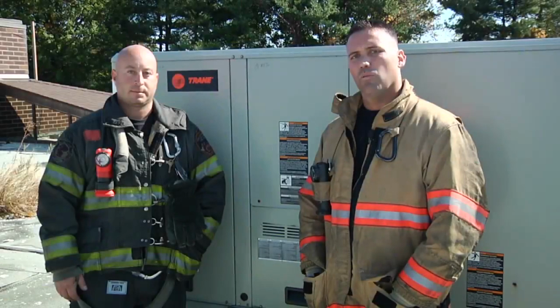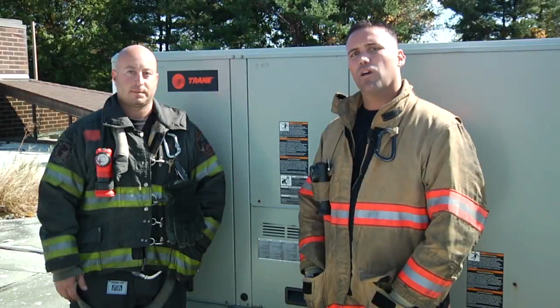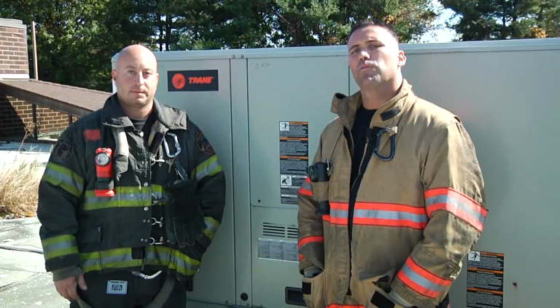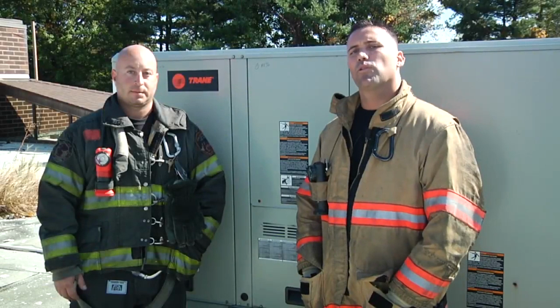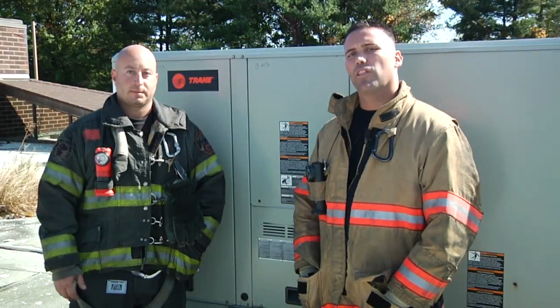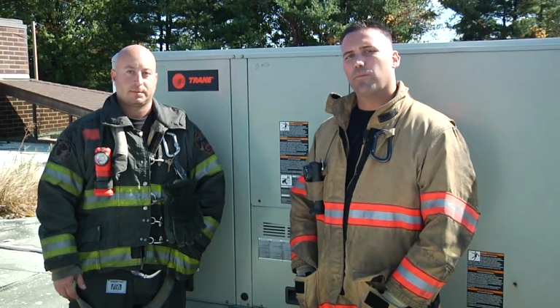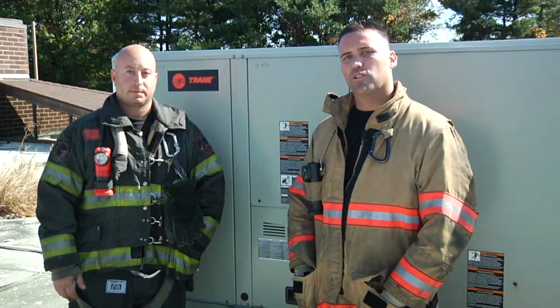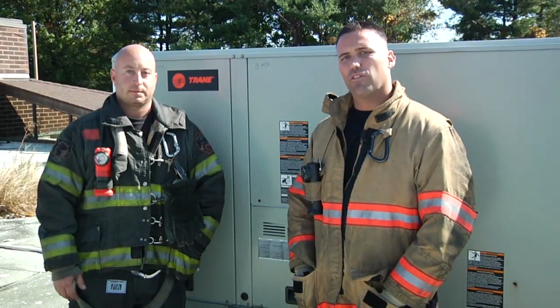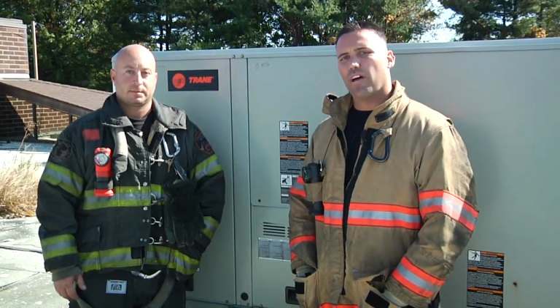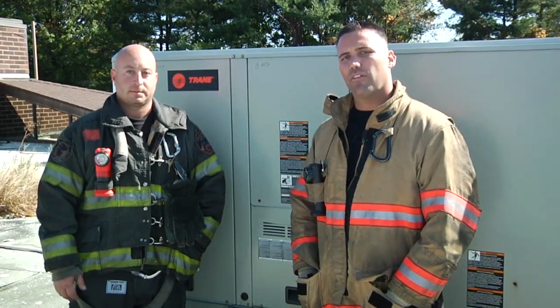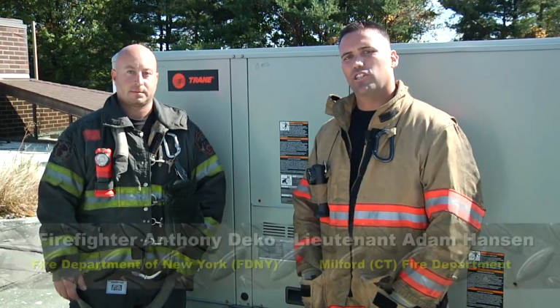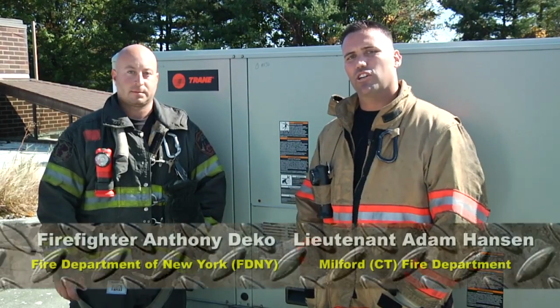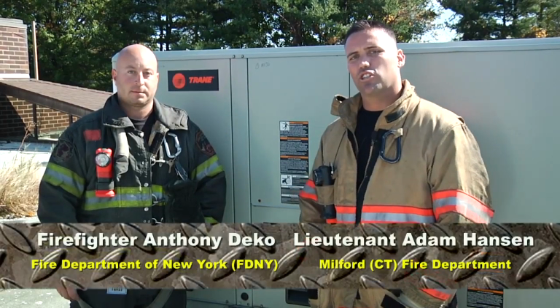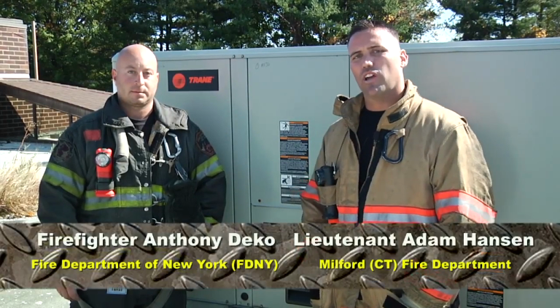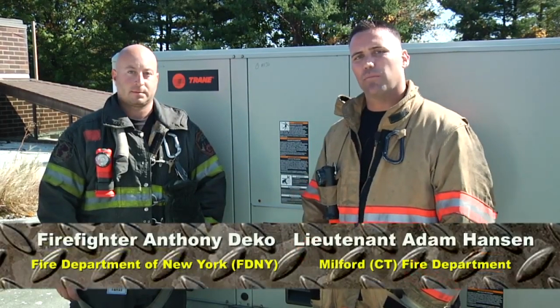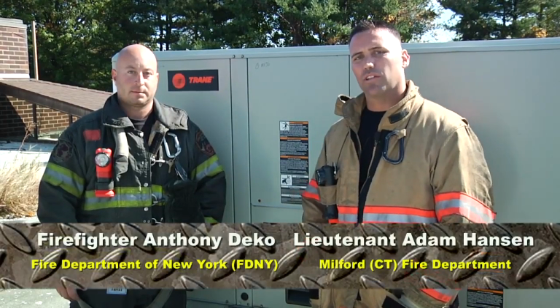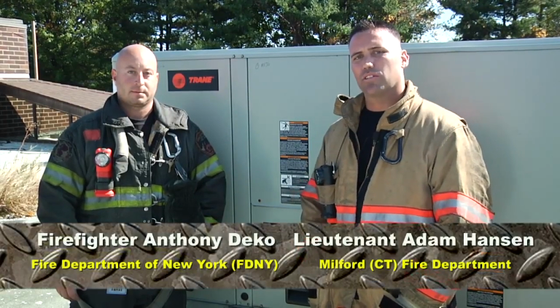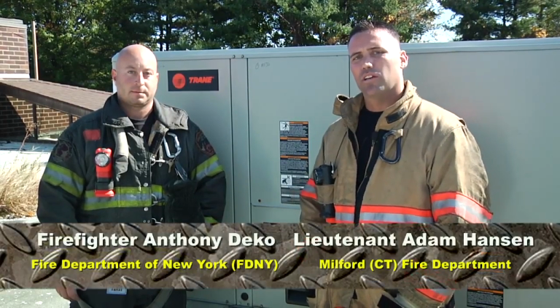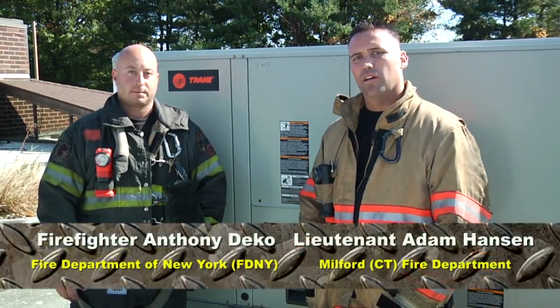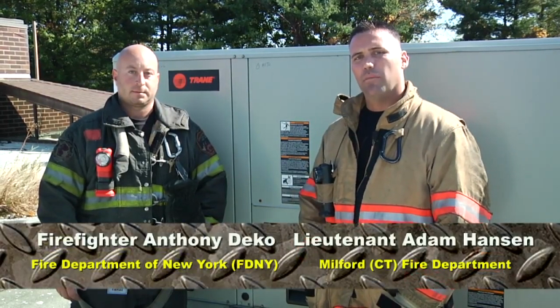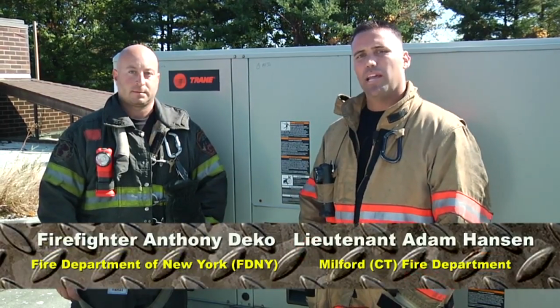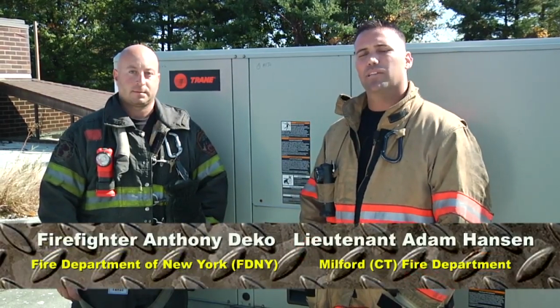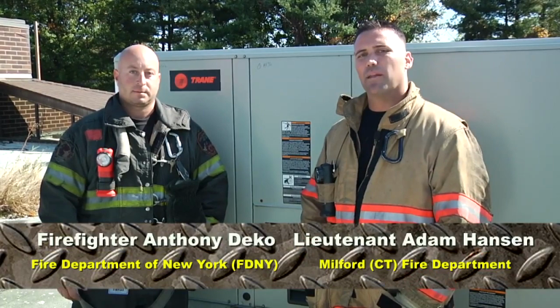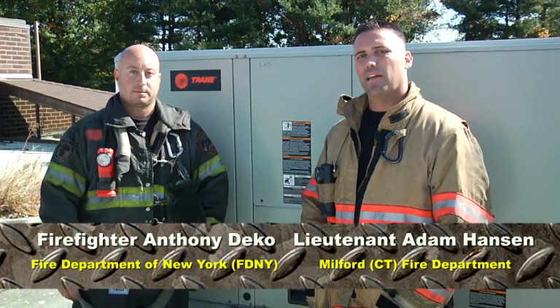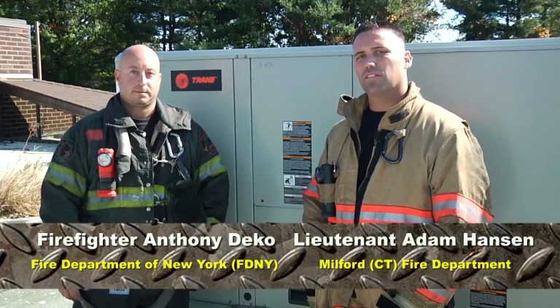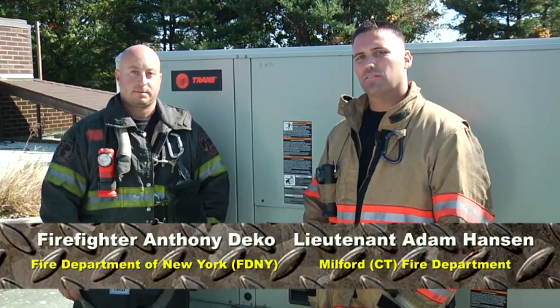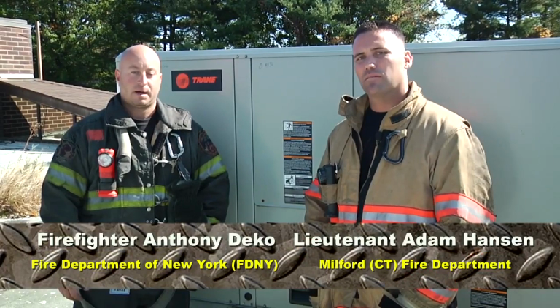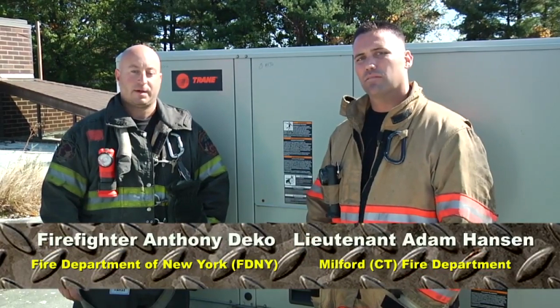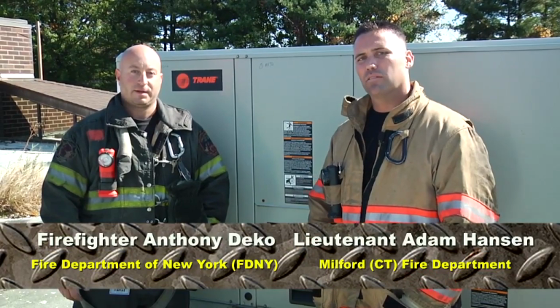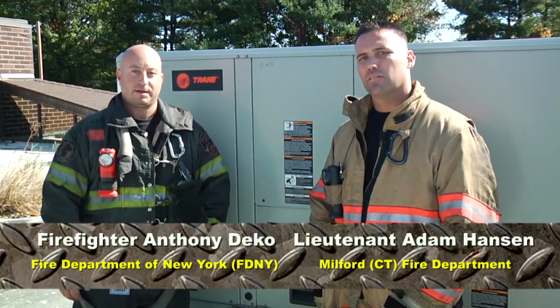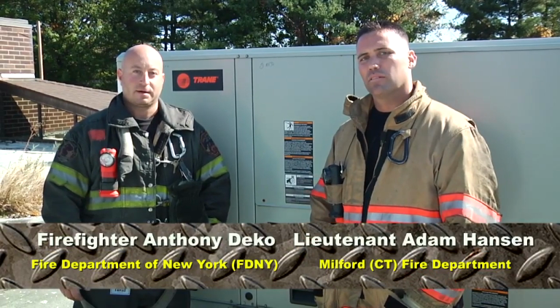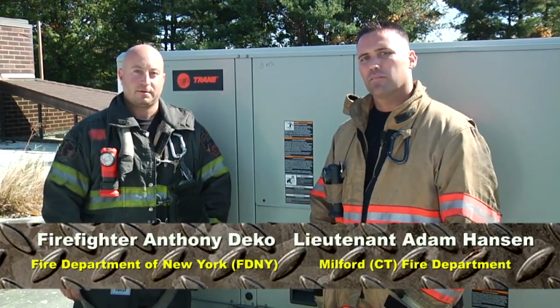Welcome to another episode of Fire Engineering's Training Minutes. My name's Adam Hansen. I'm Anthony Deco.